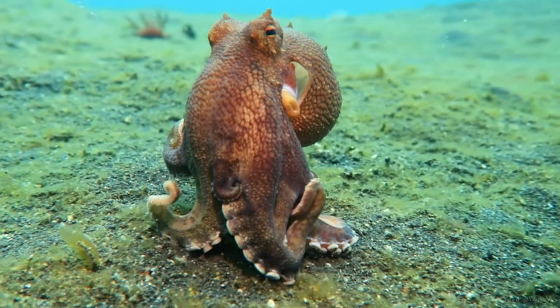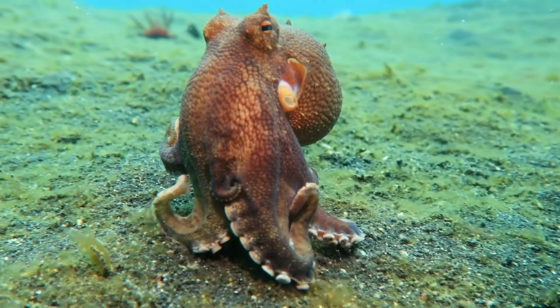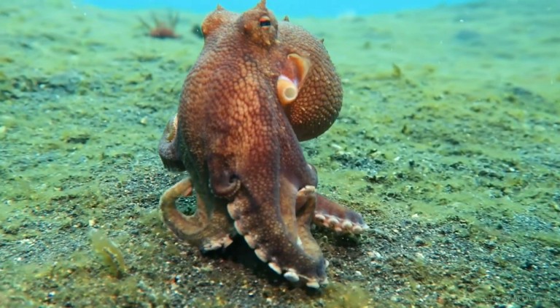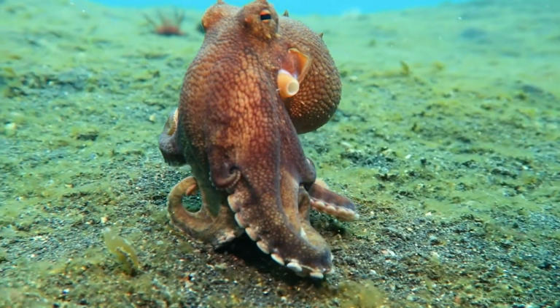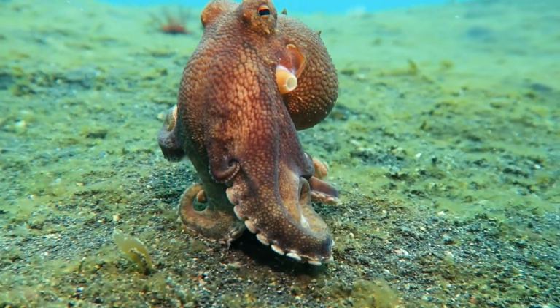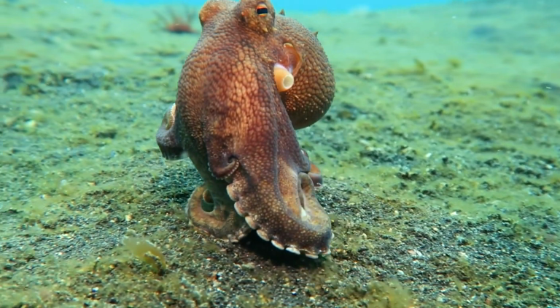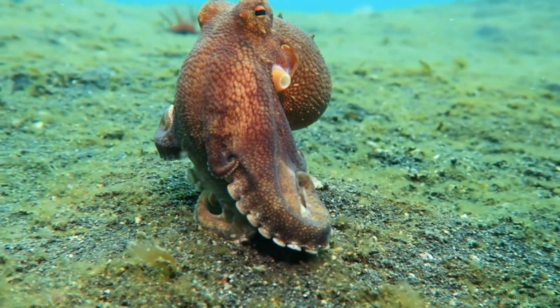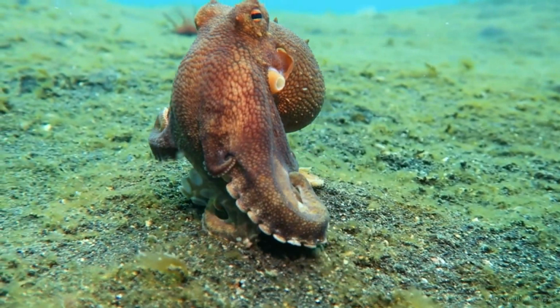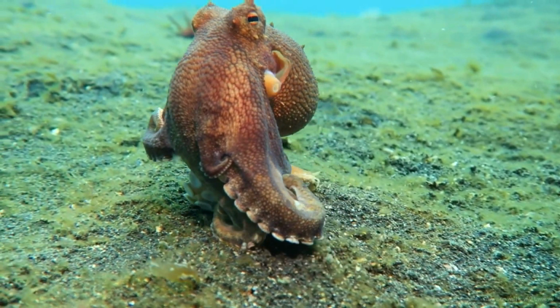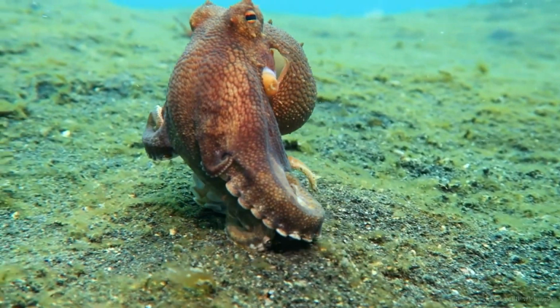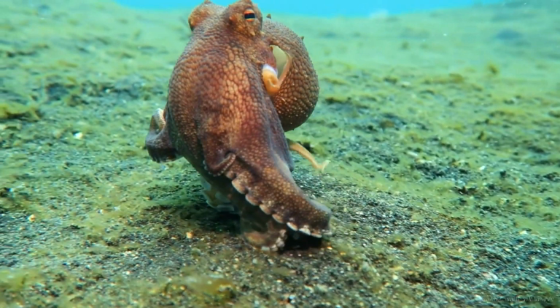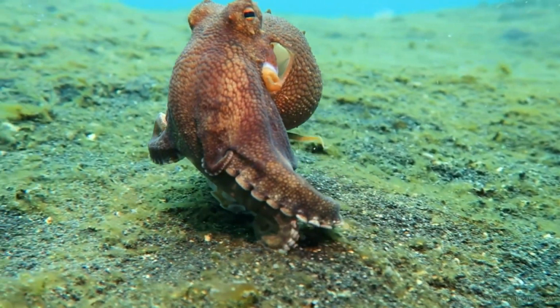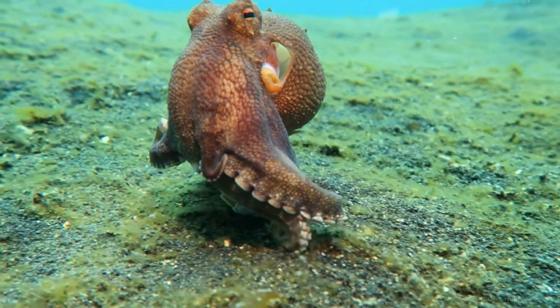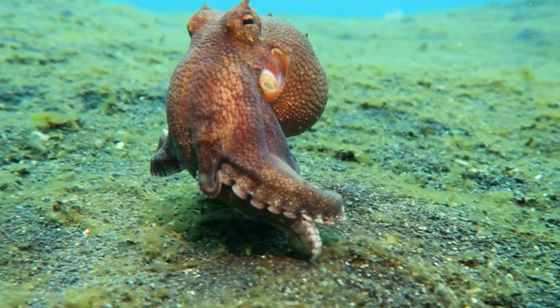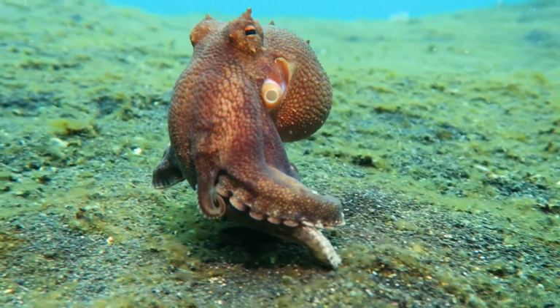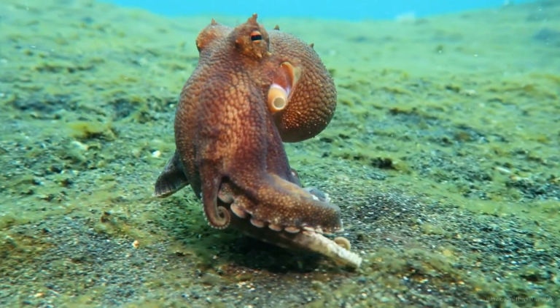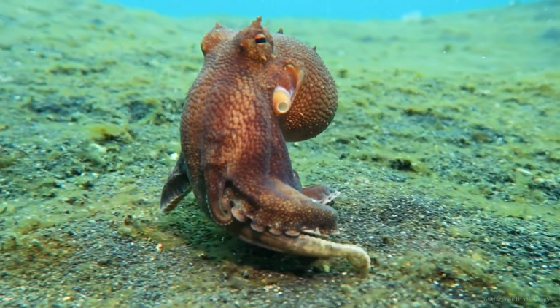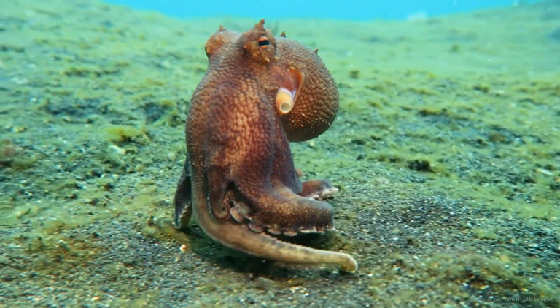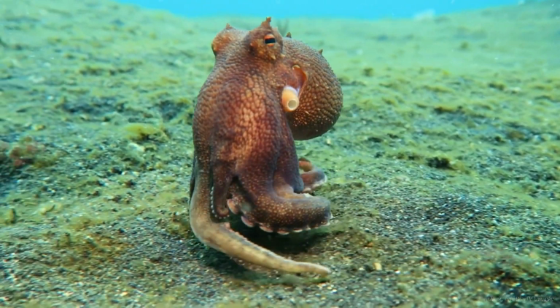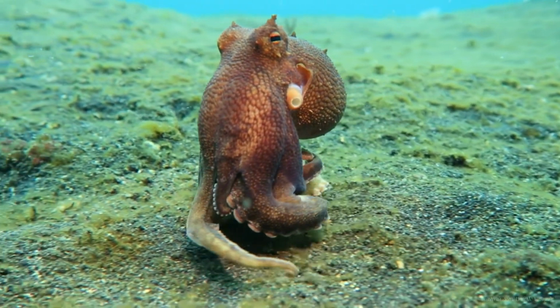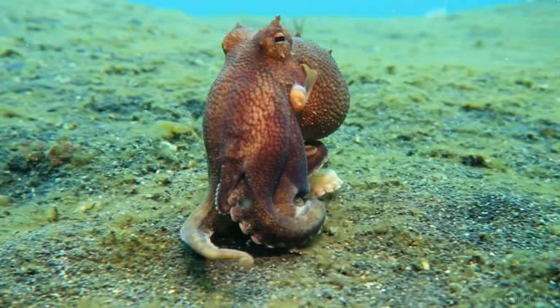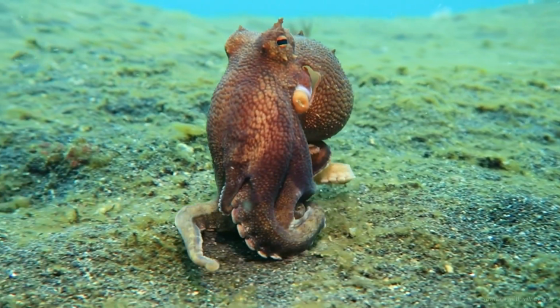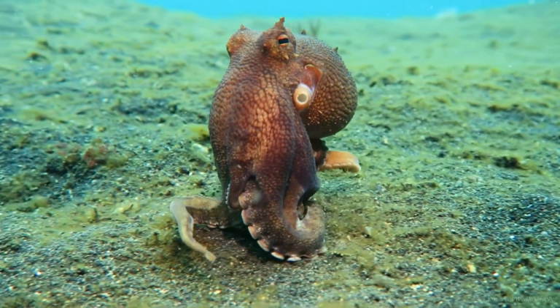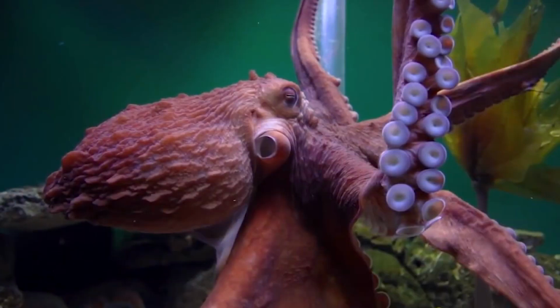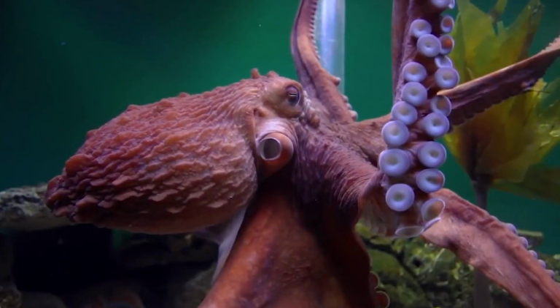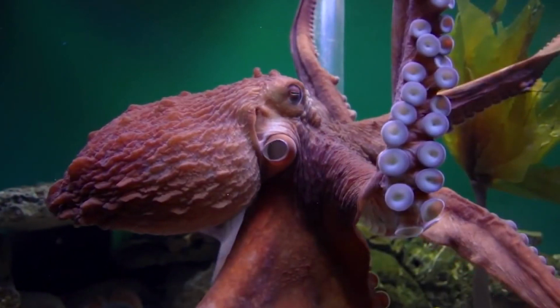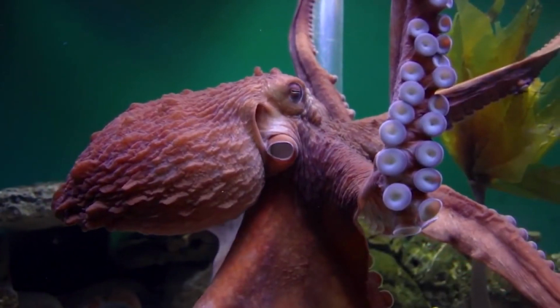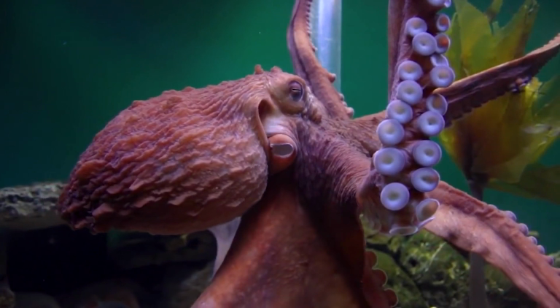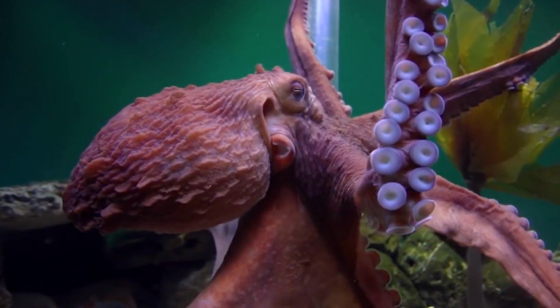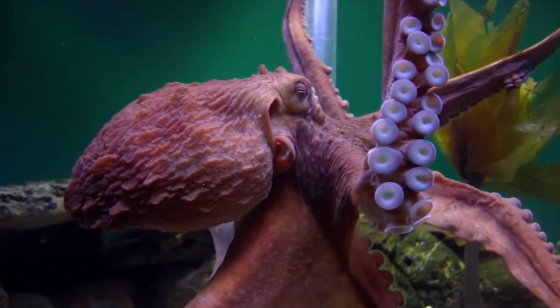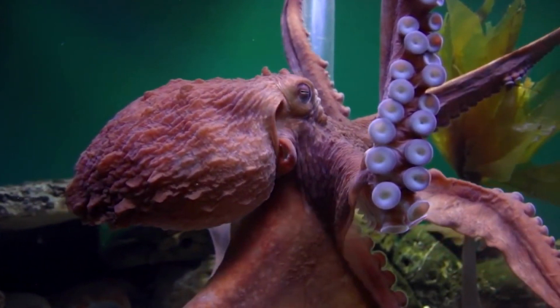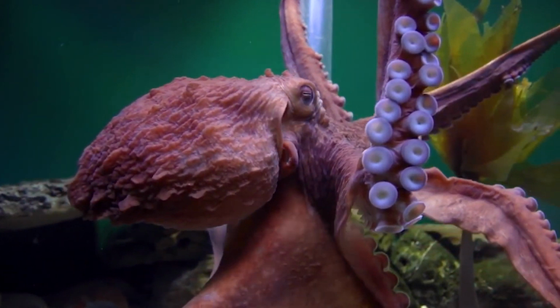Hey kids, today we're going on a journey under the sea to learn about one of my favorite animals, the octopus.